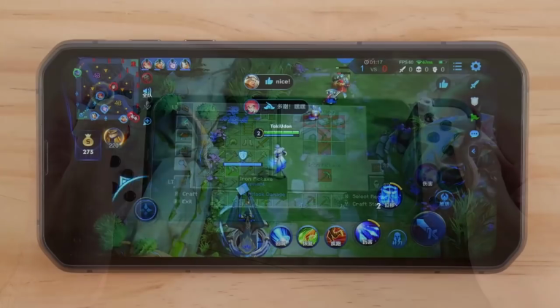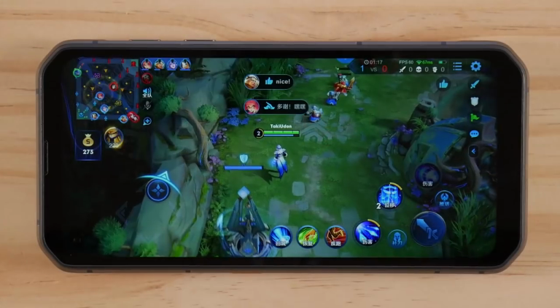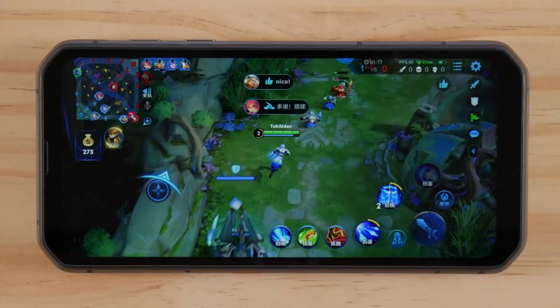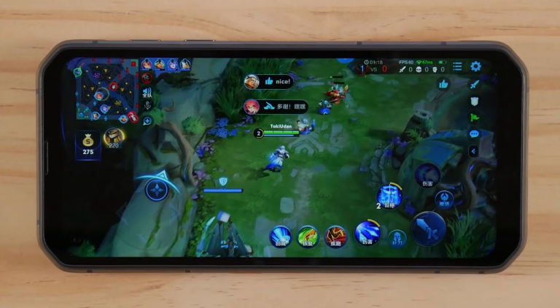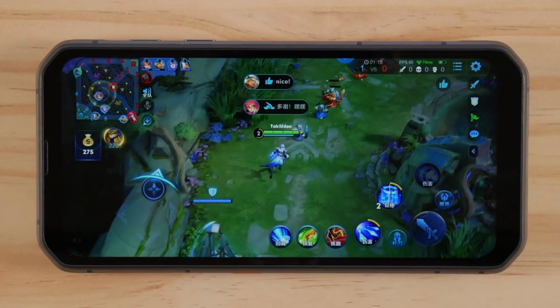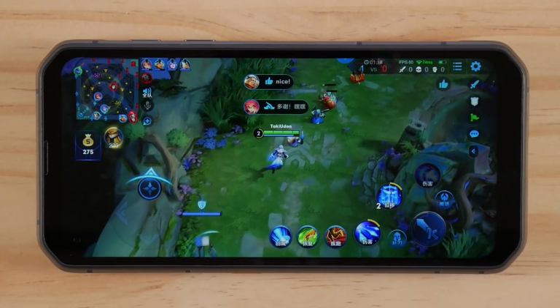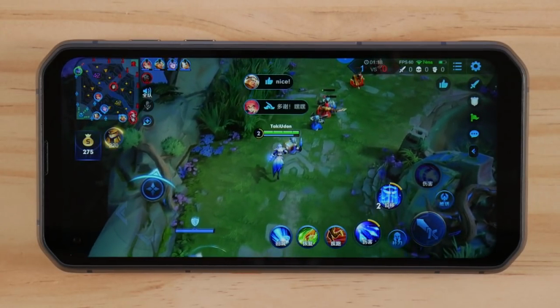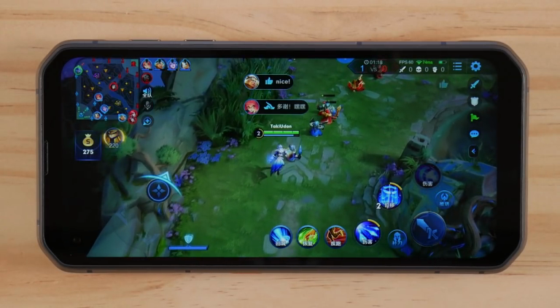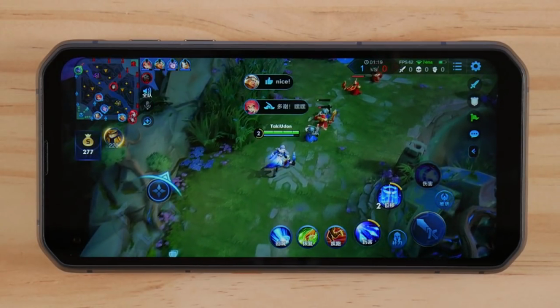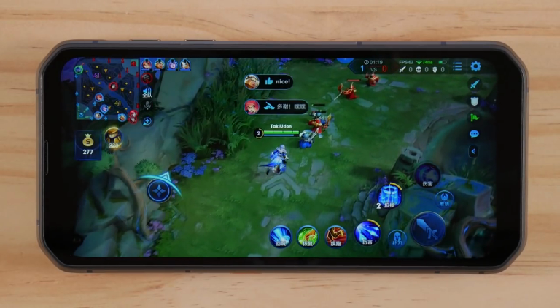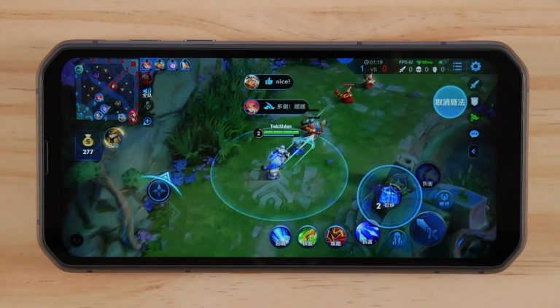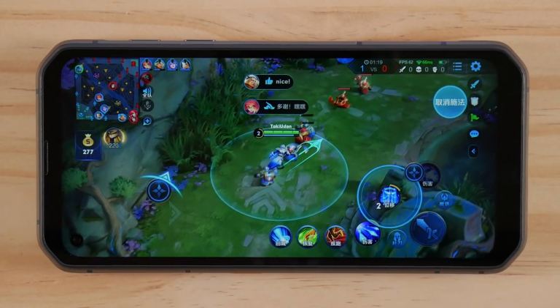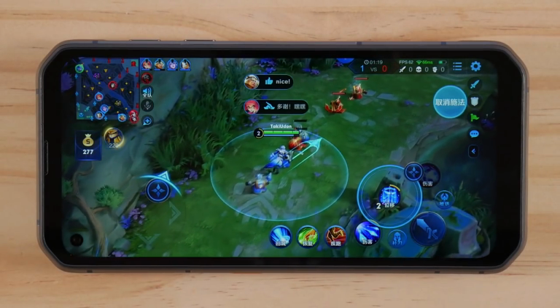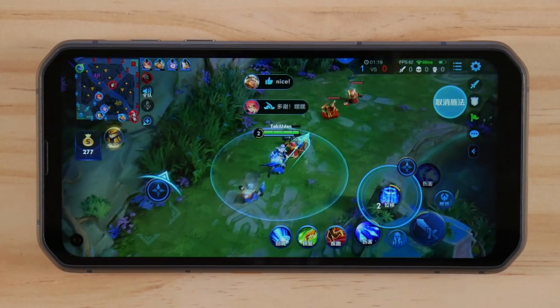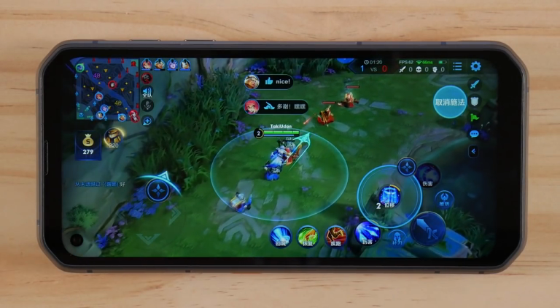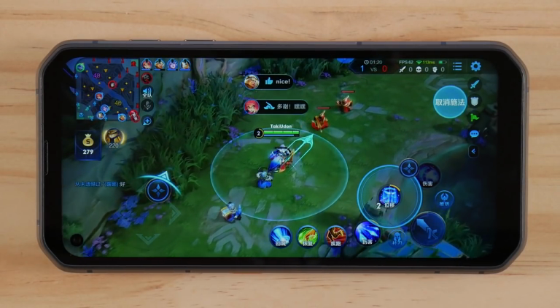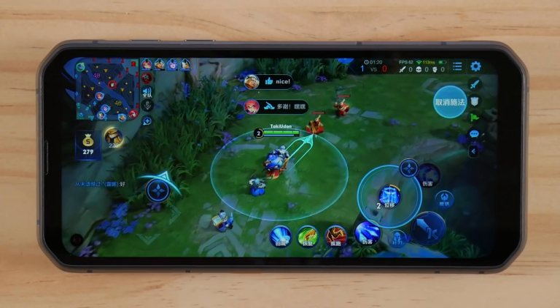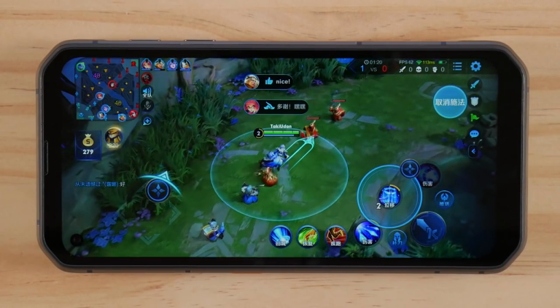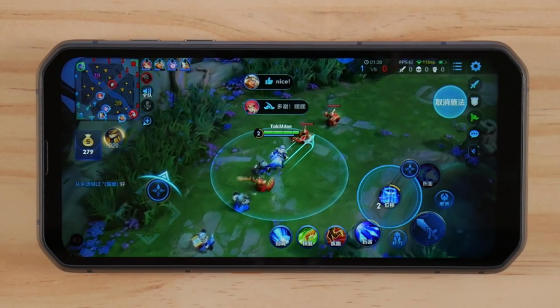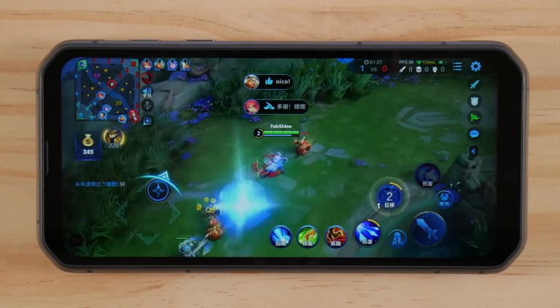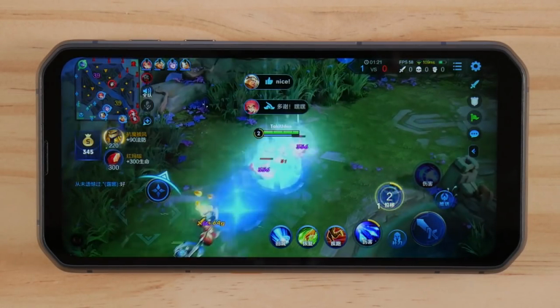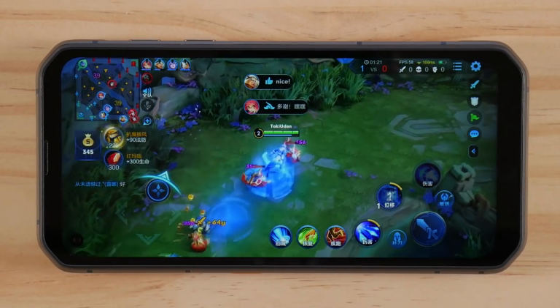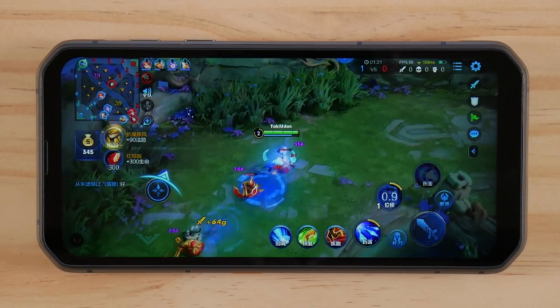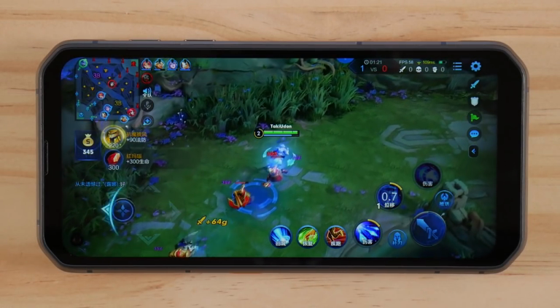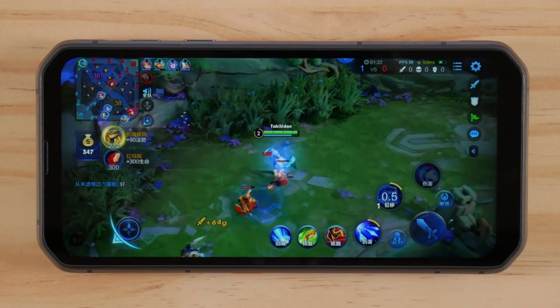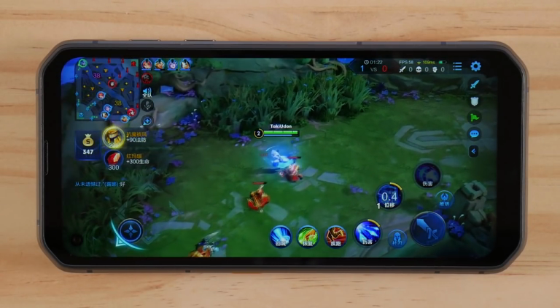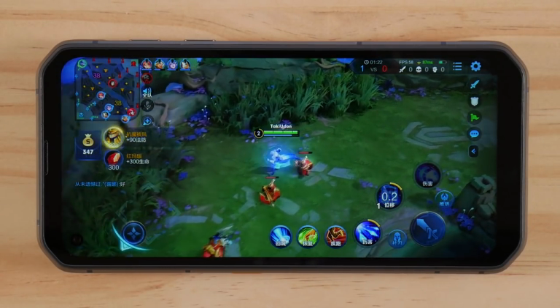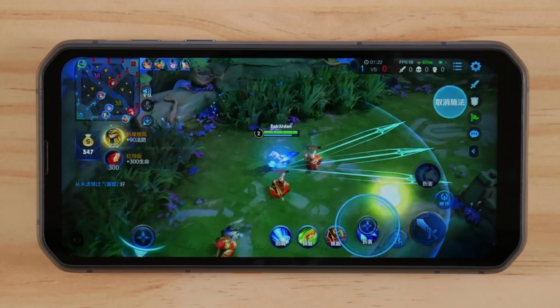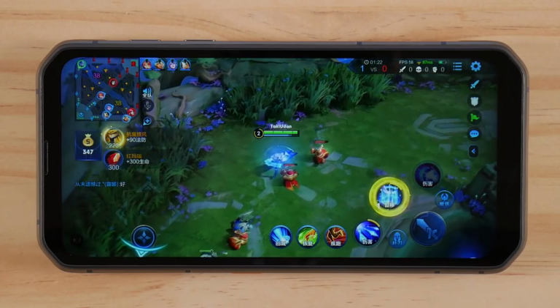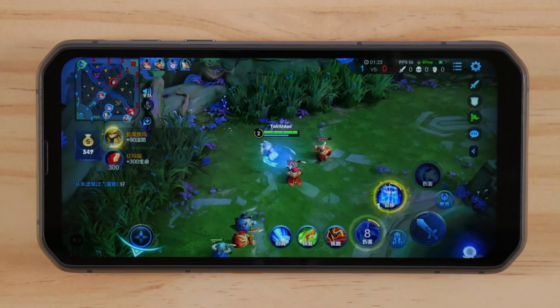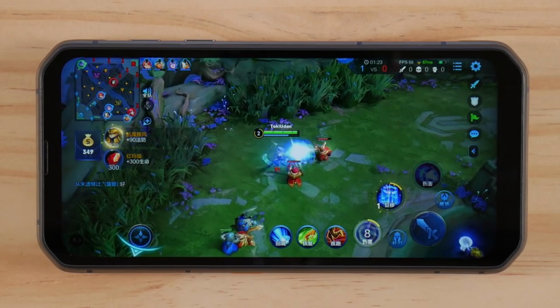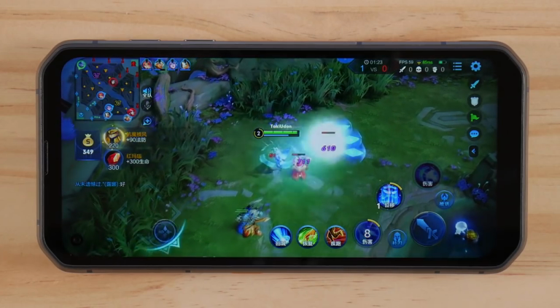I want to start off first by taking a look at the Android gaming performance on the 6000 Pro using a collection of popular games.